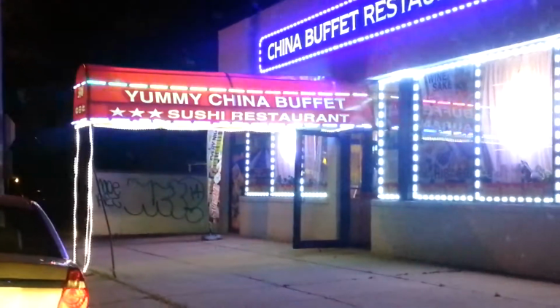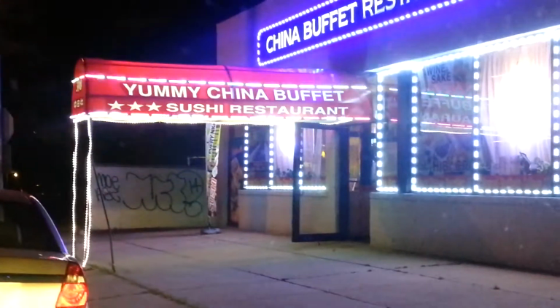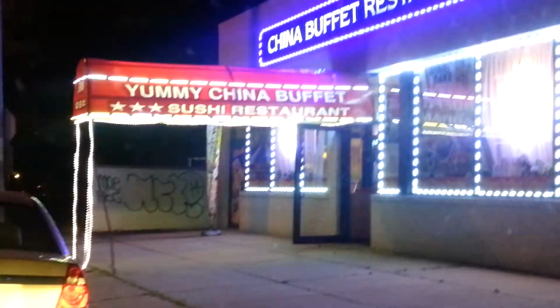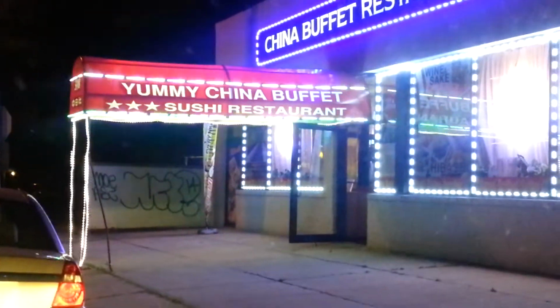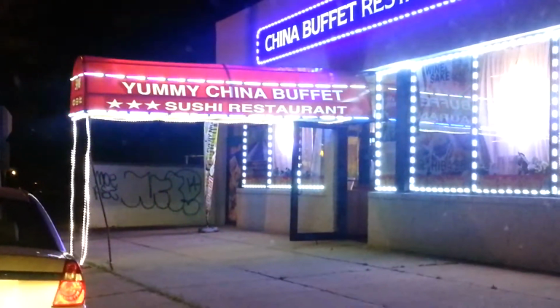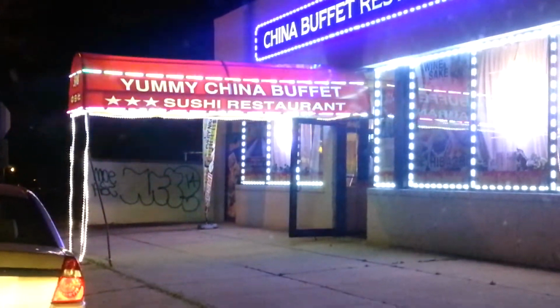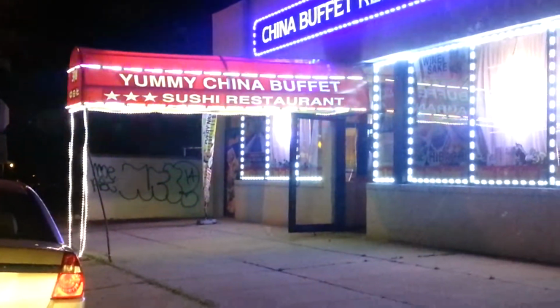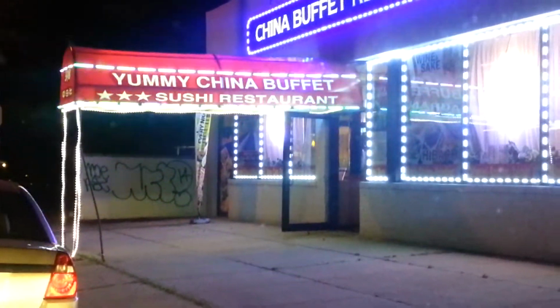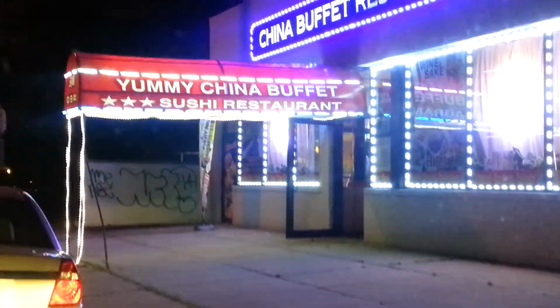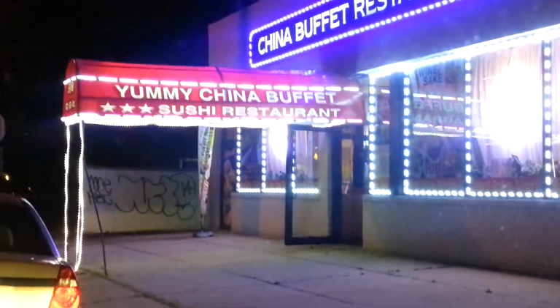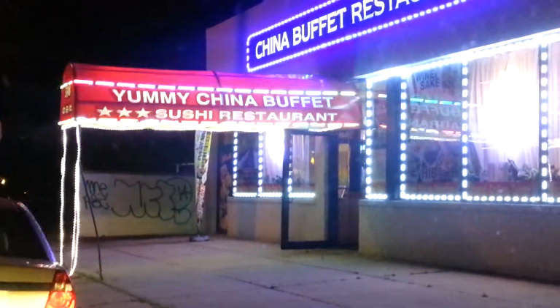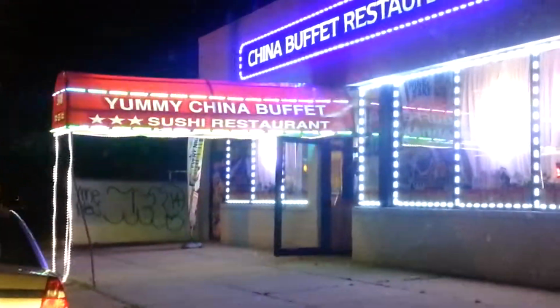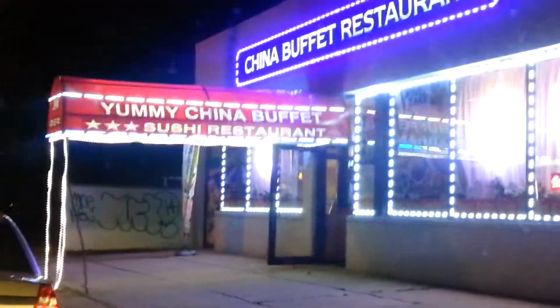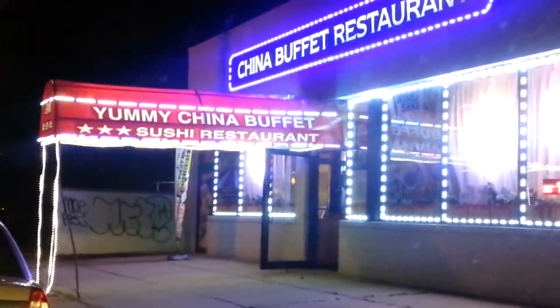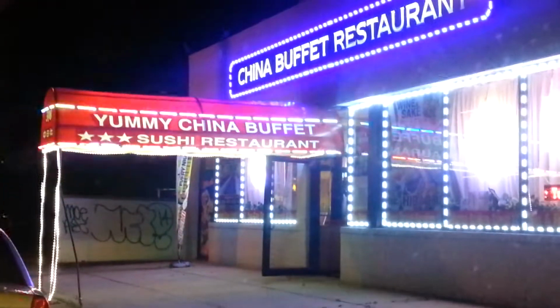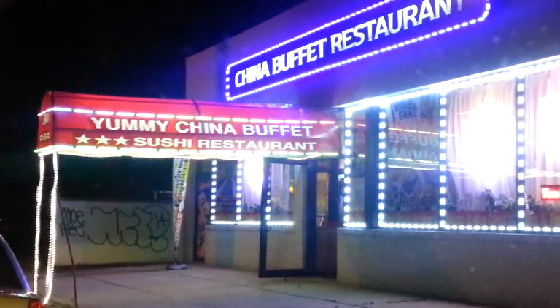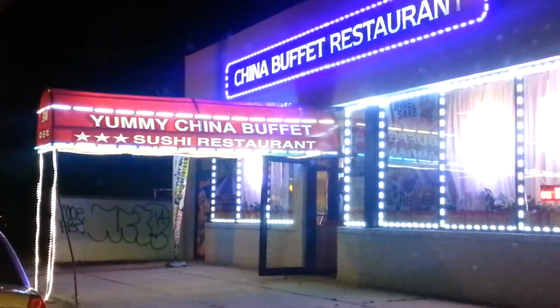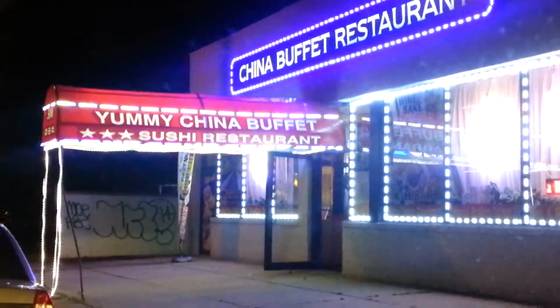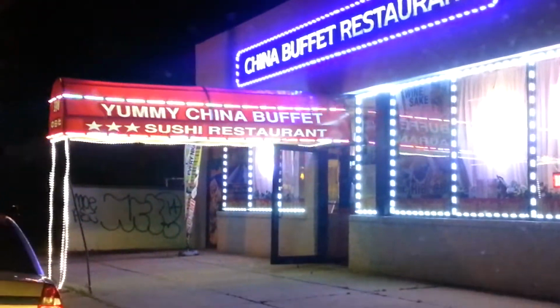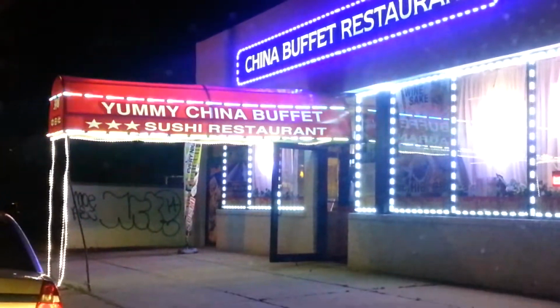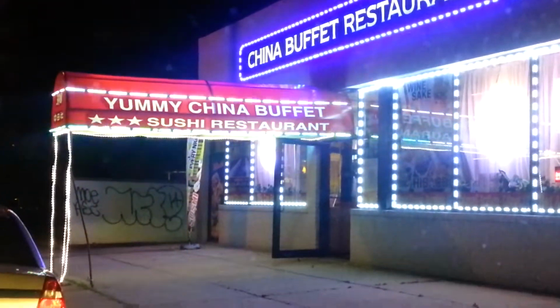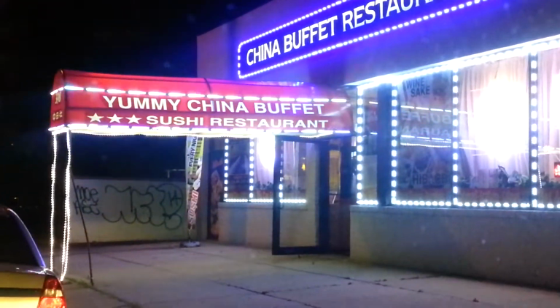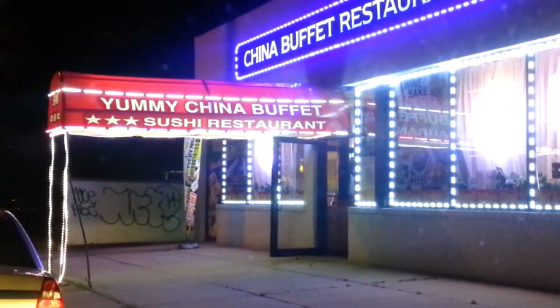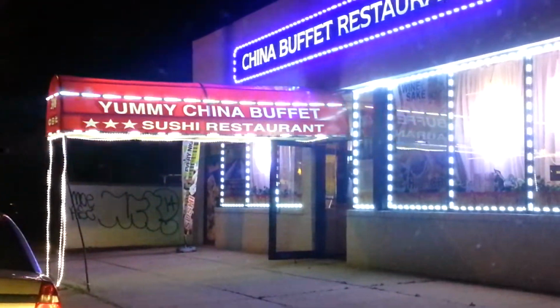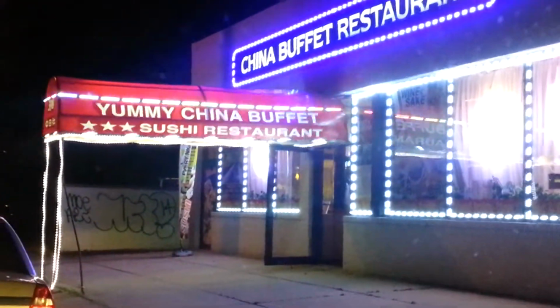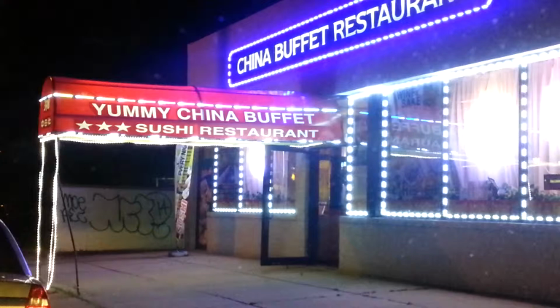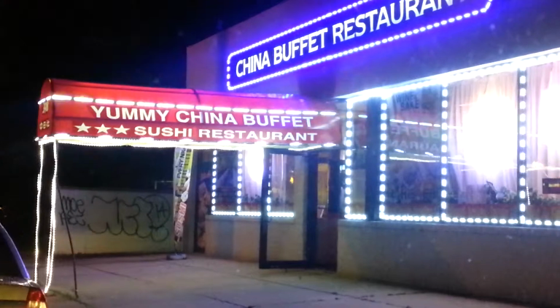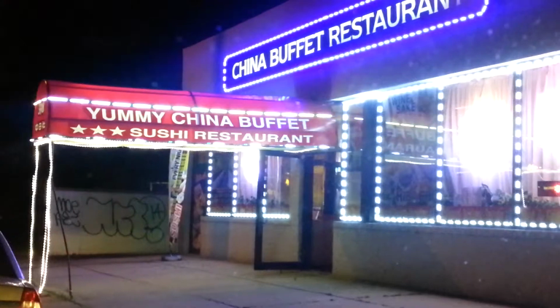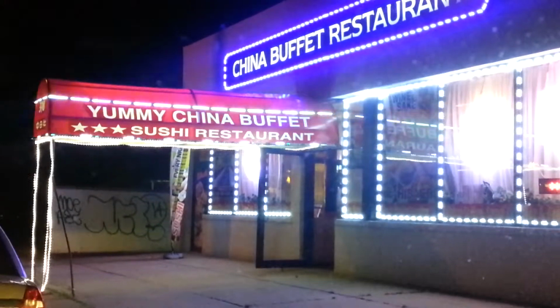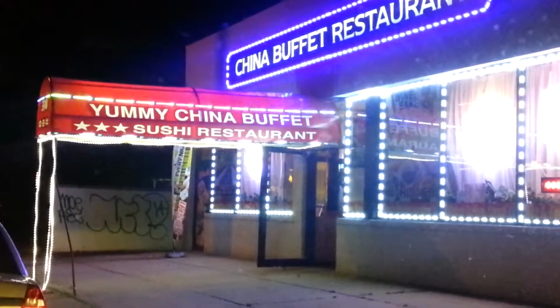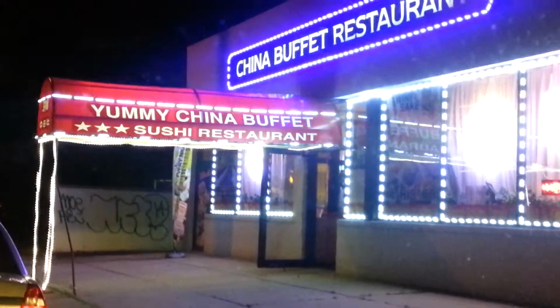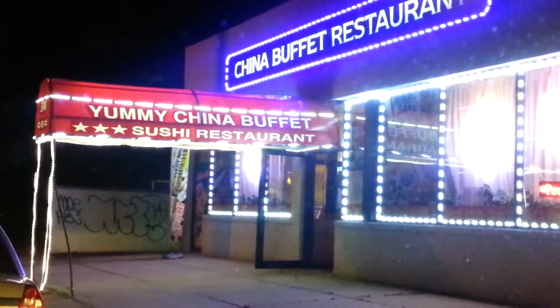This thing can be seen from way off. Looks like Vegas or Queens Boulevard.